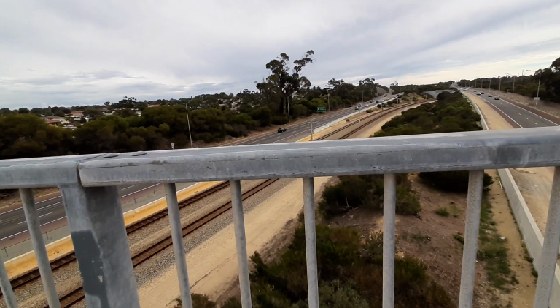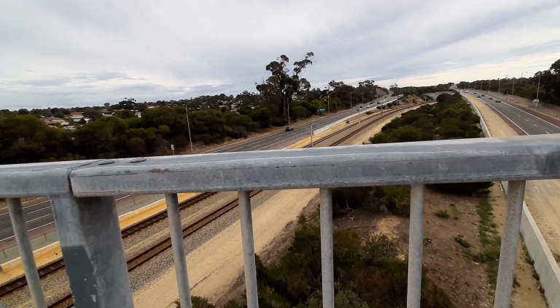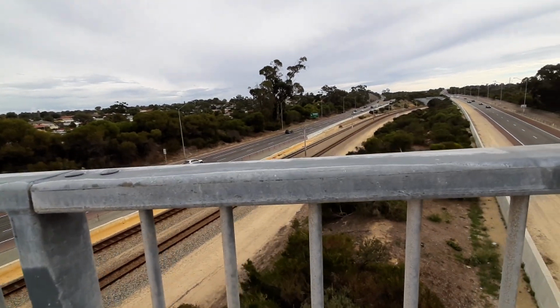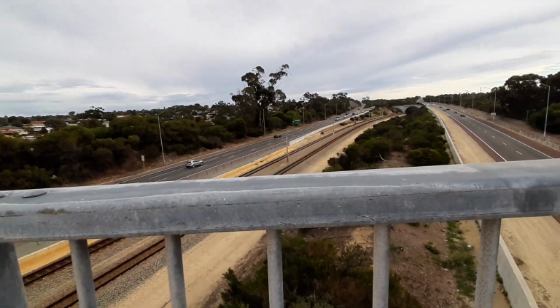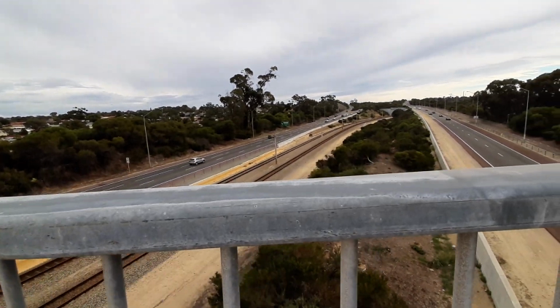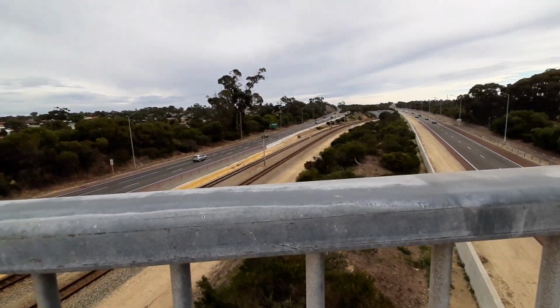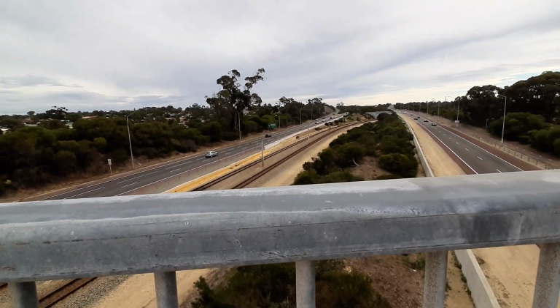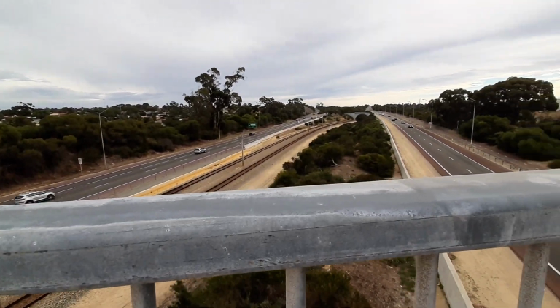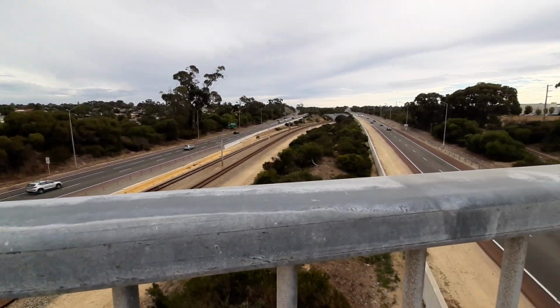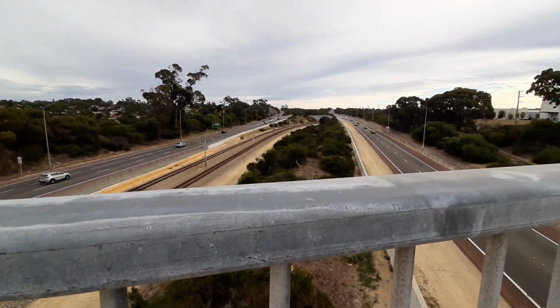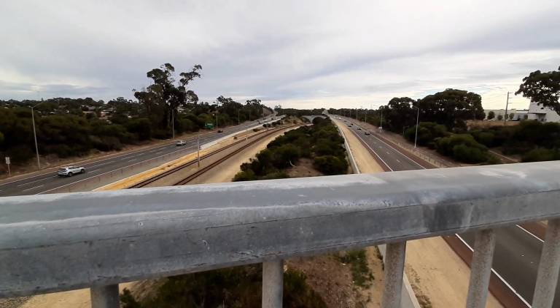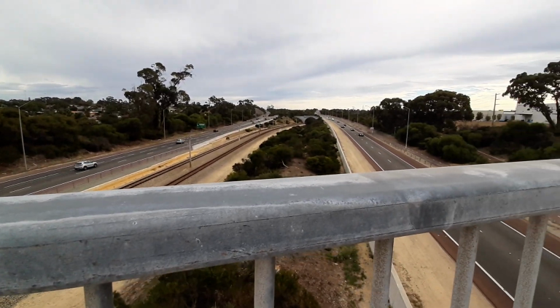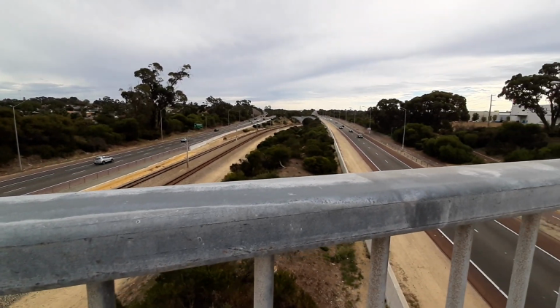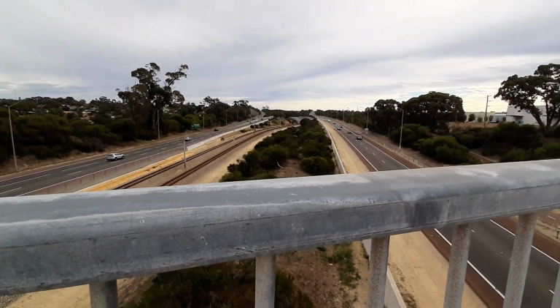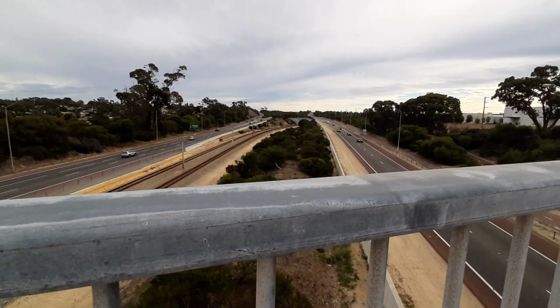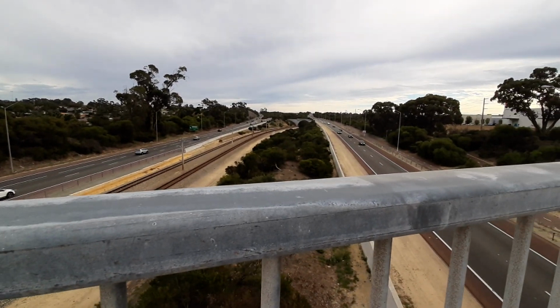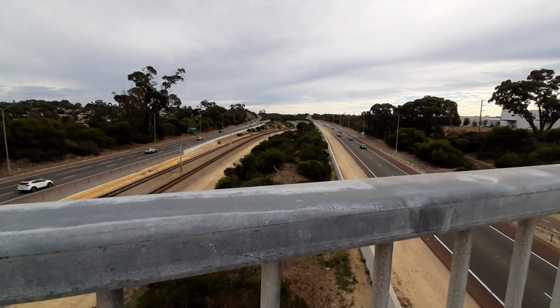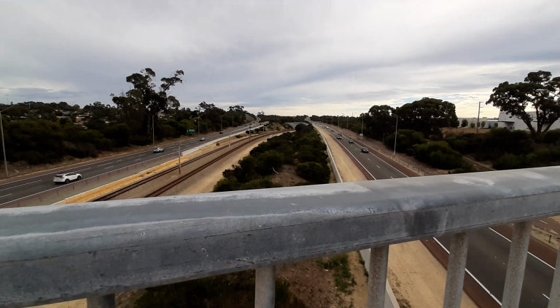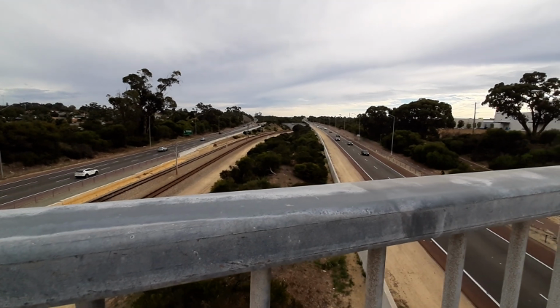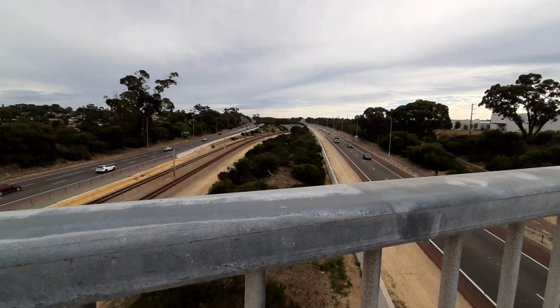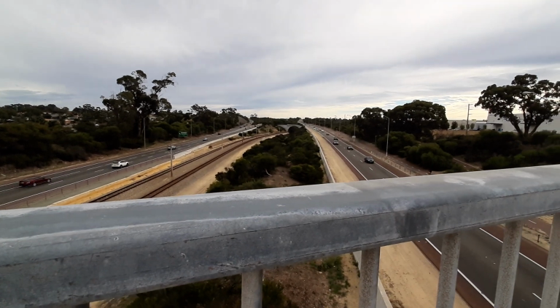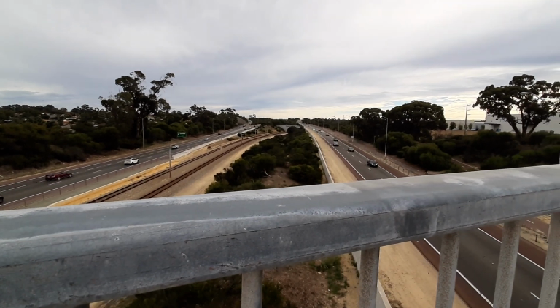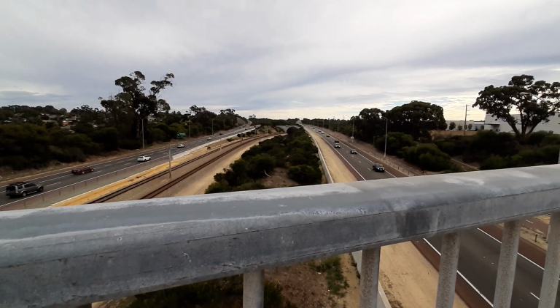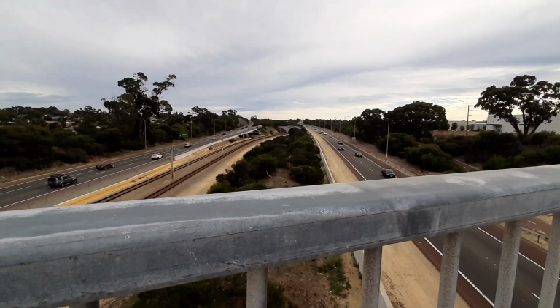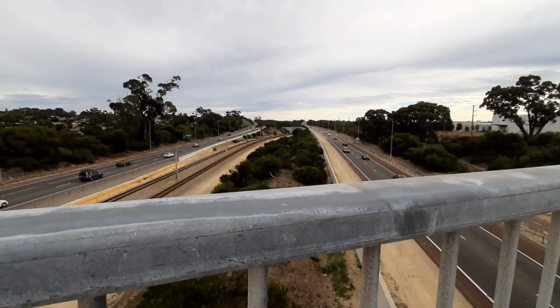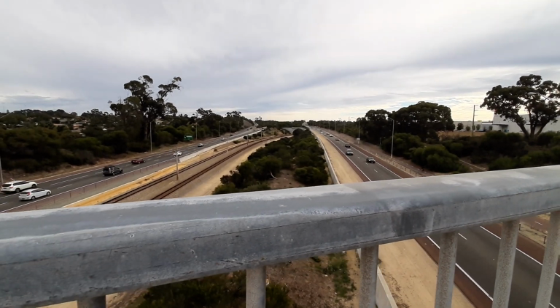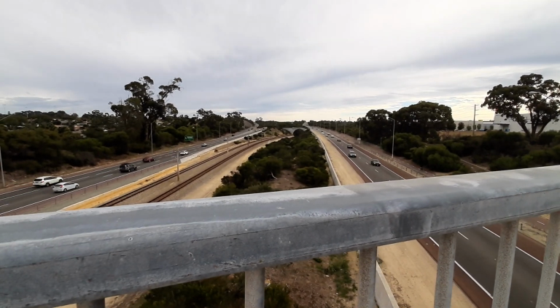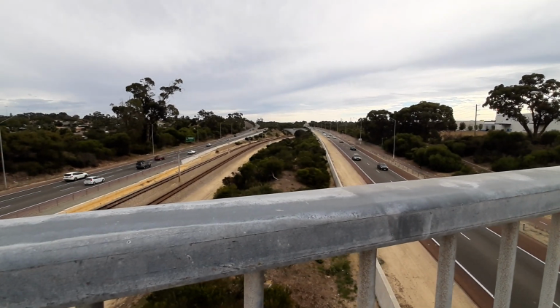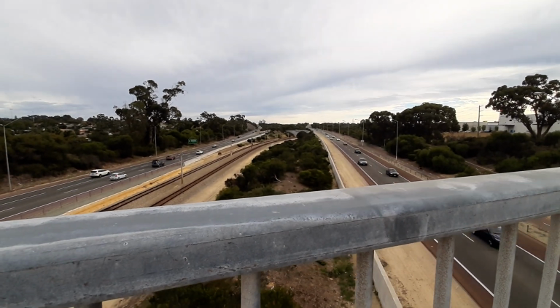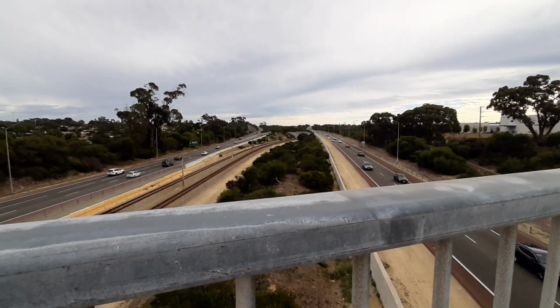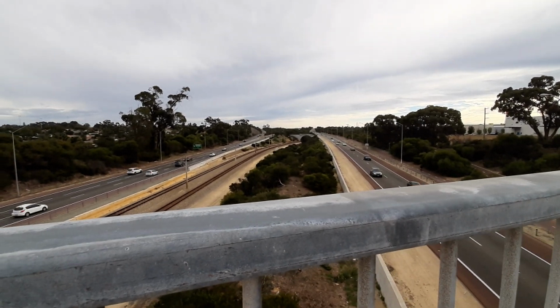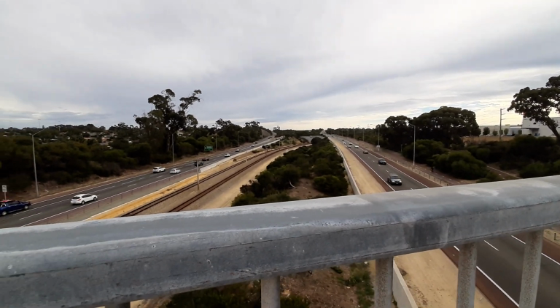Also, in about two to three hours, there is quite a lot of rain coming, so this is why I decided to do this early in the morning.